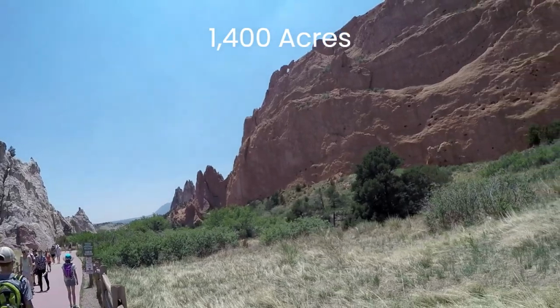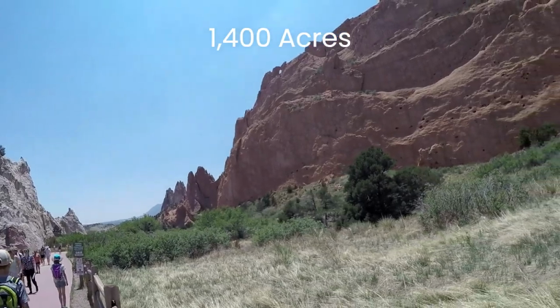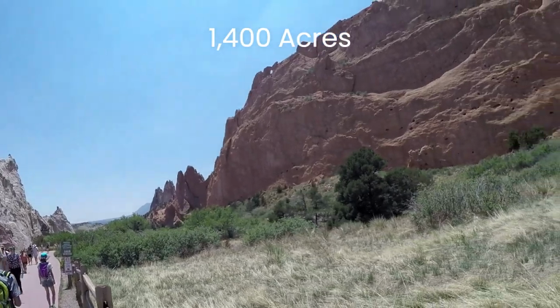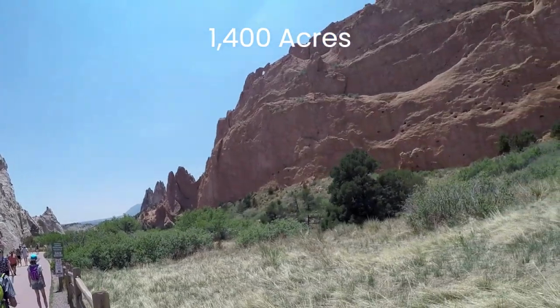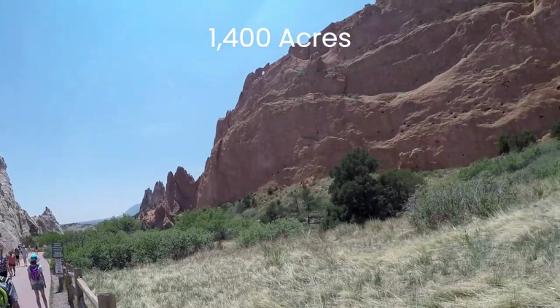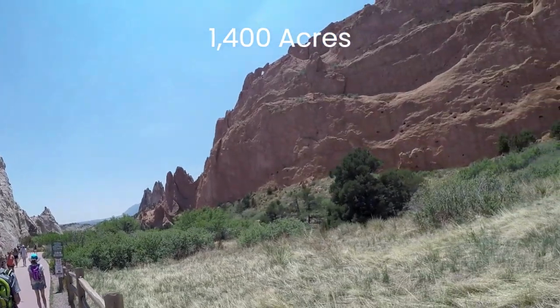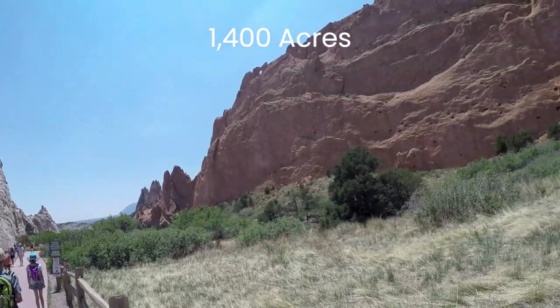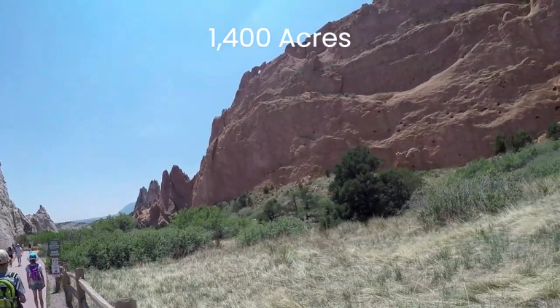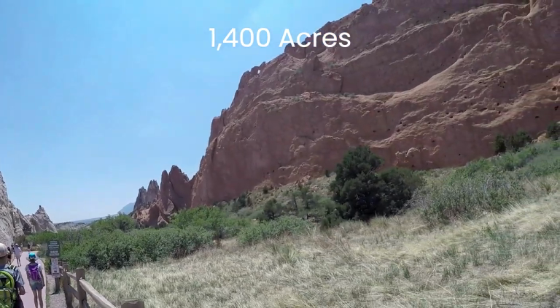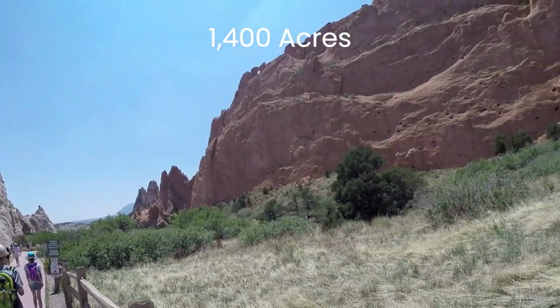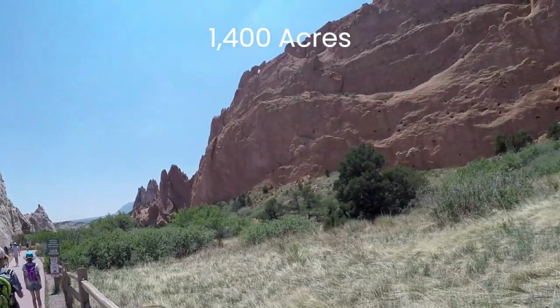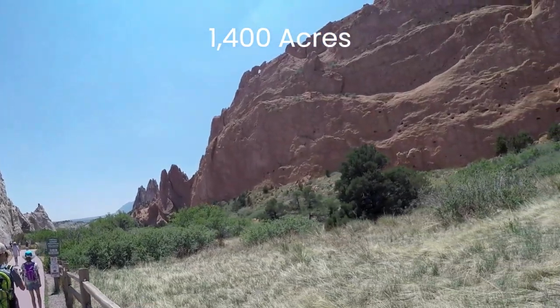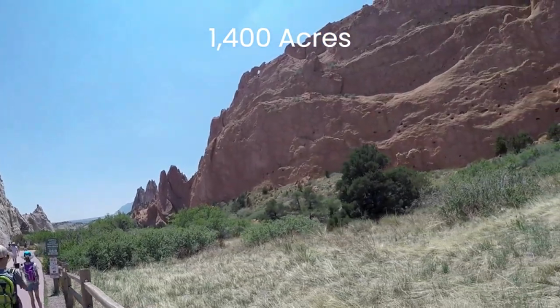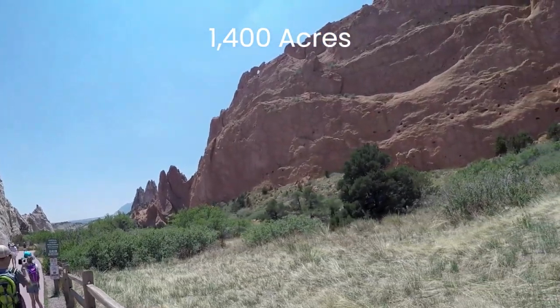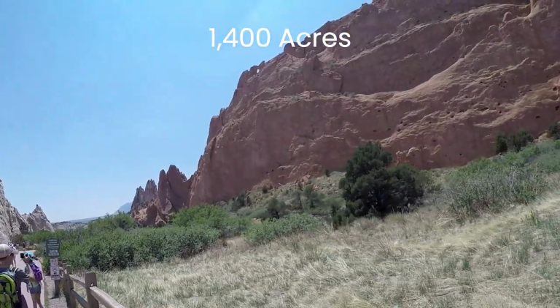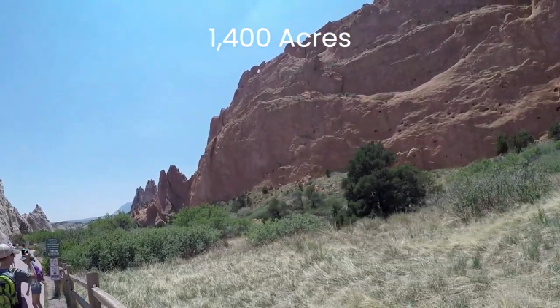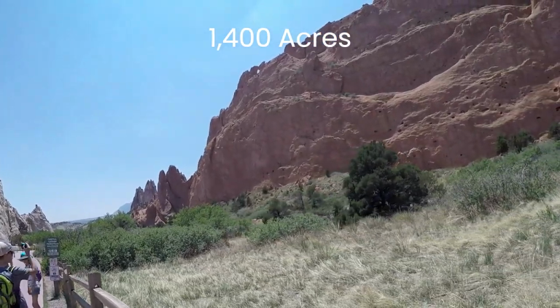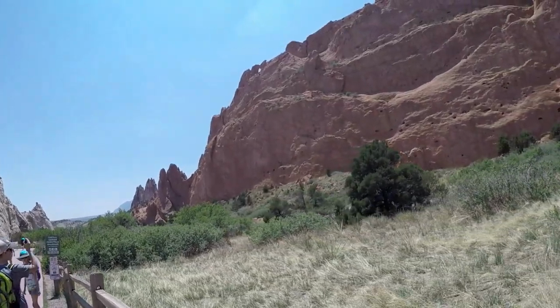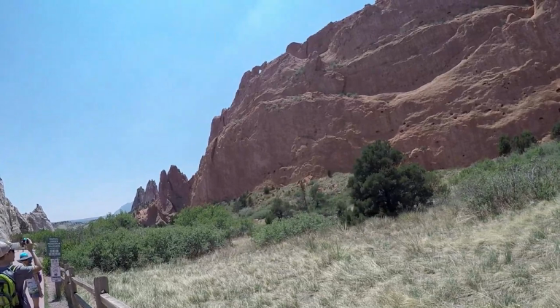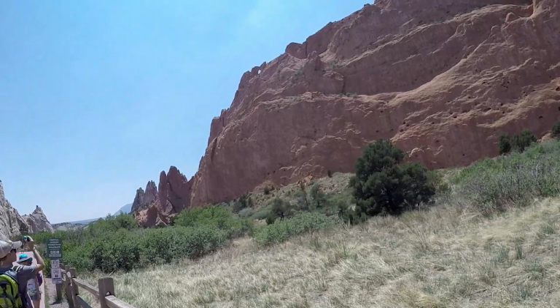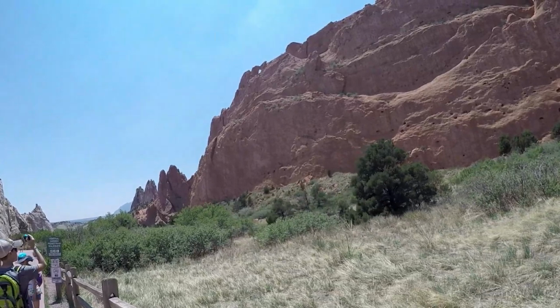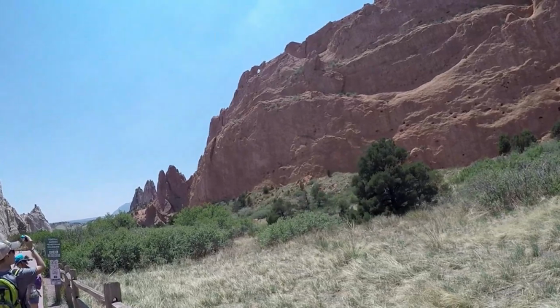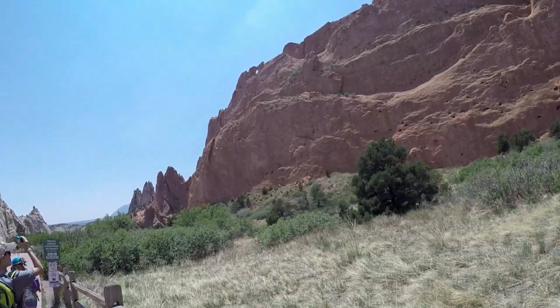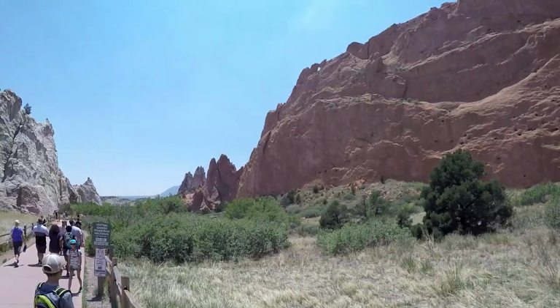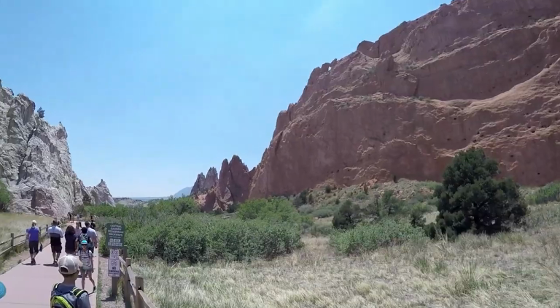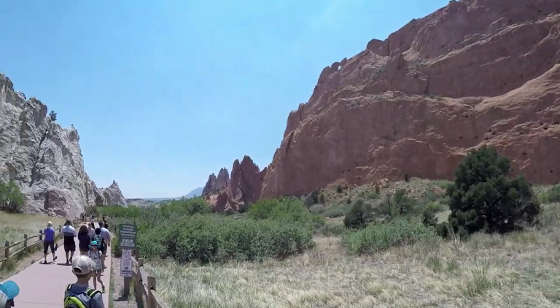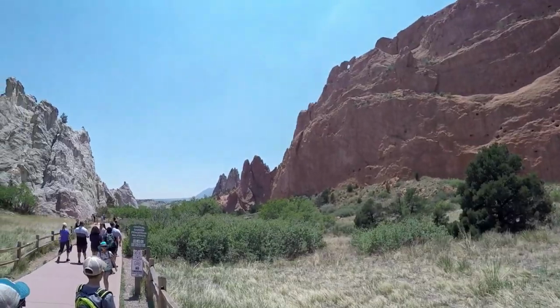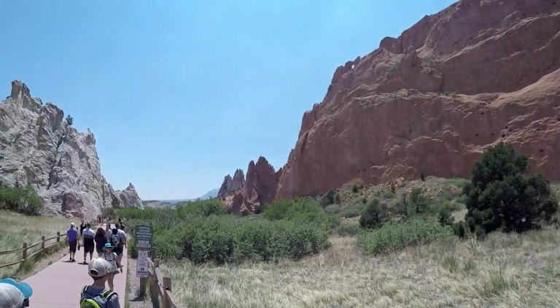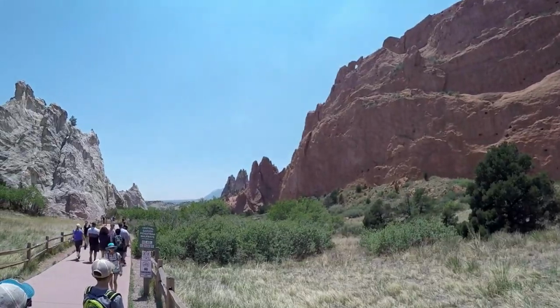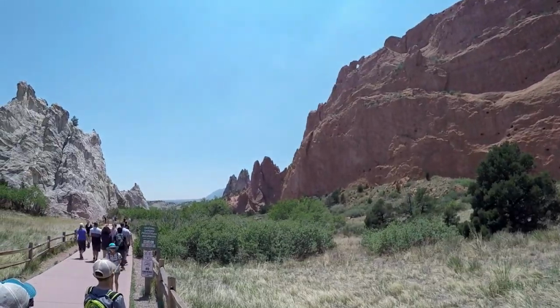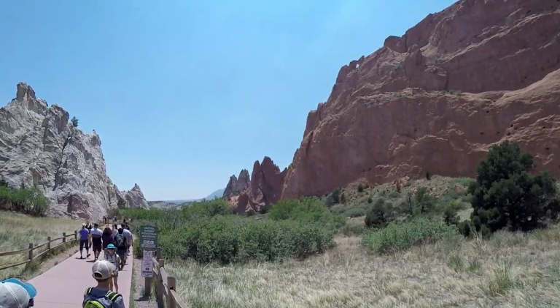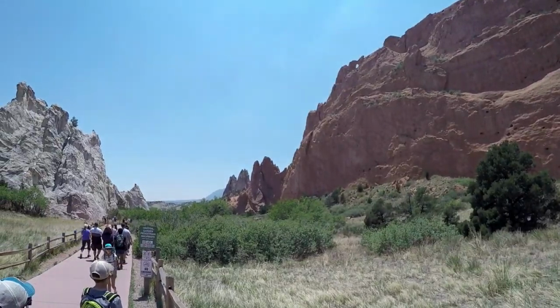Wonder how Garden of the Gods got its name? You'll learn two possibilities later. Now let's discuss what you can do in the park.